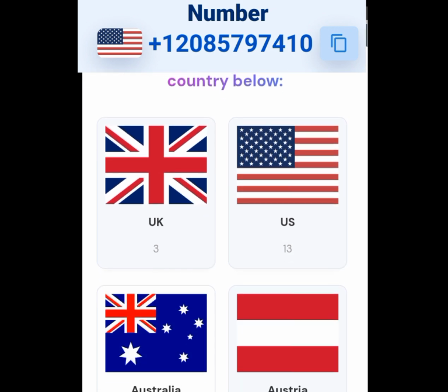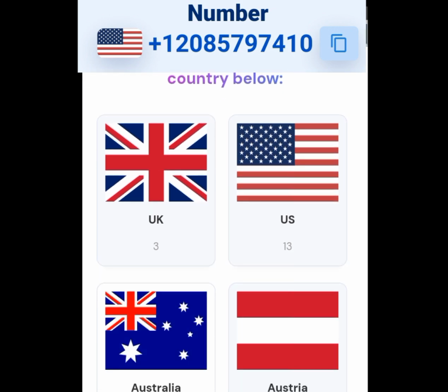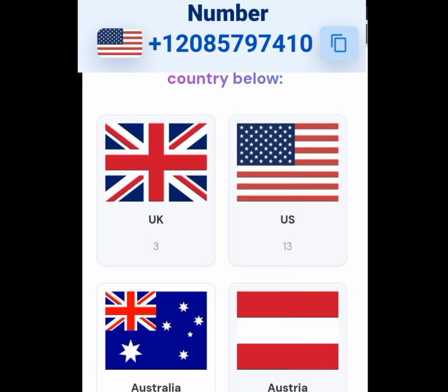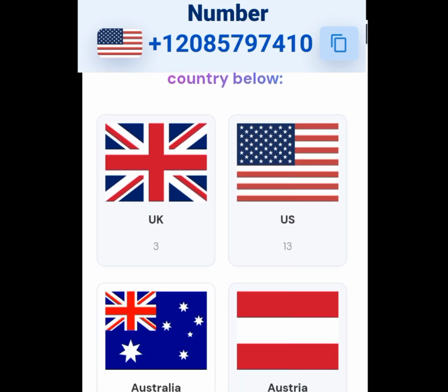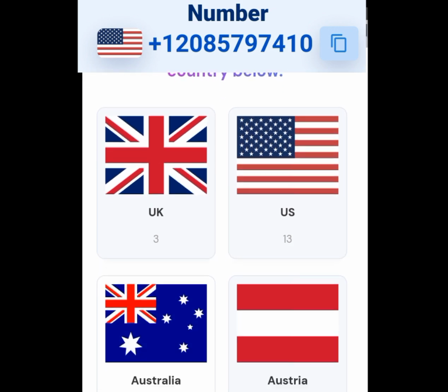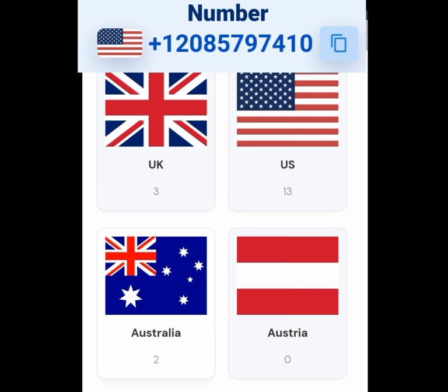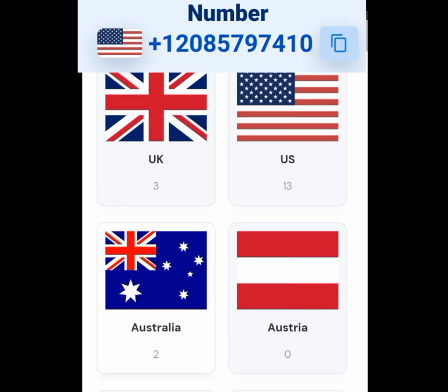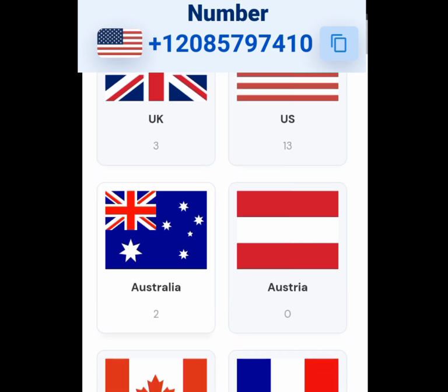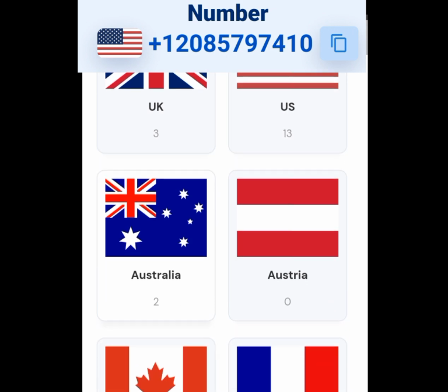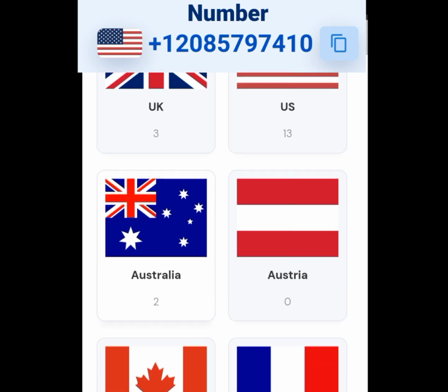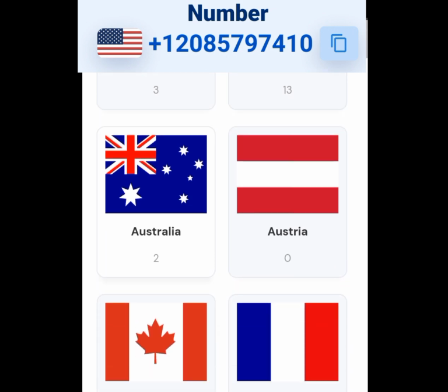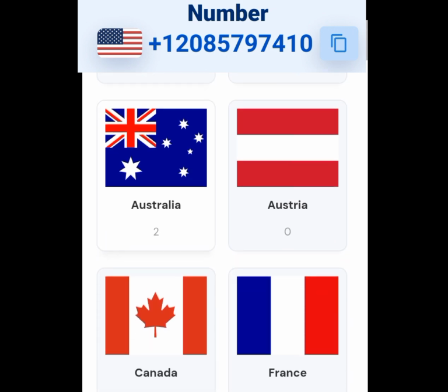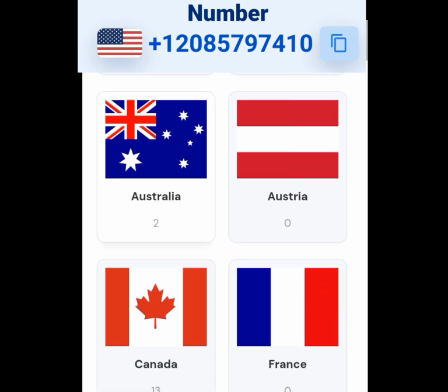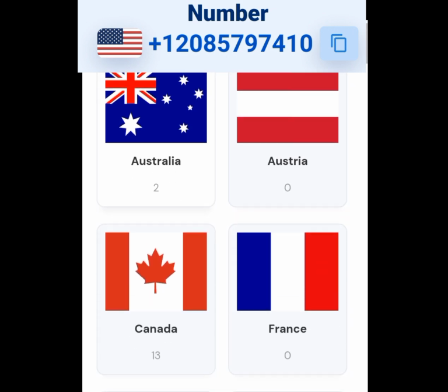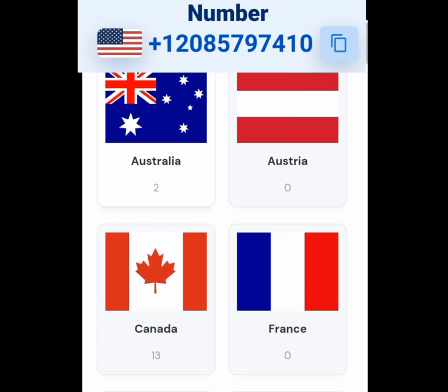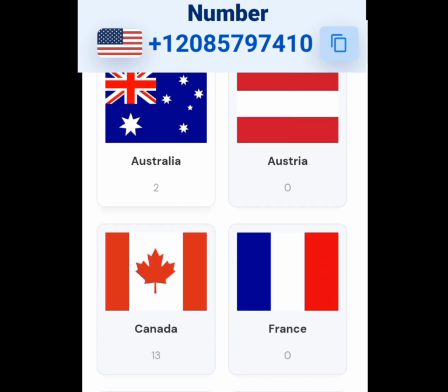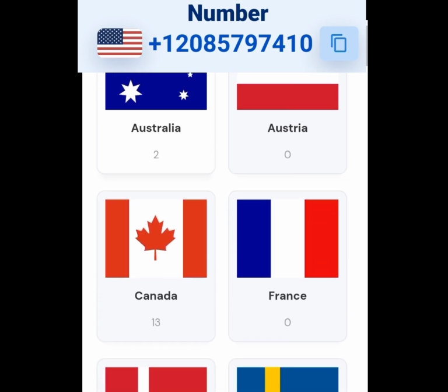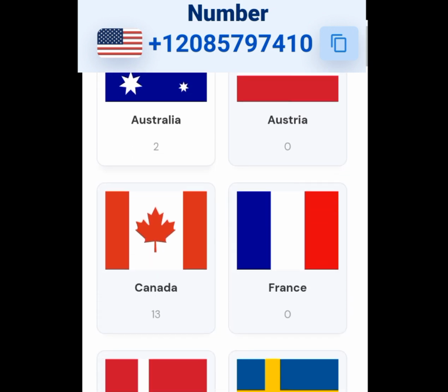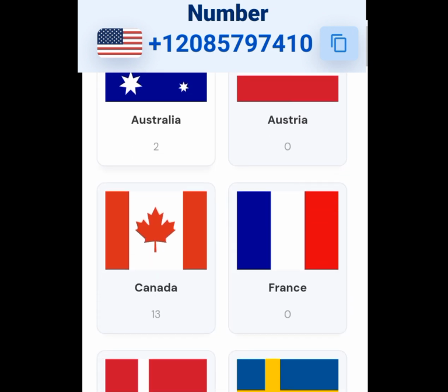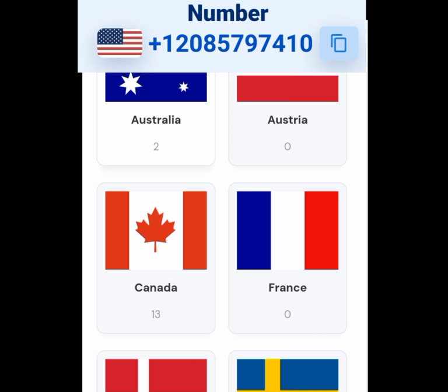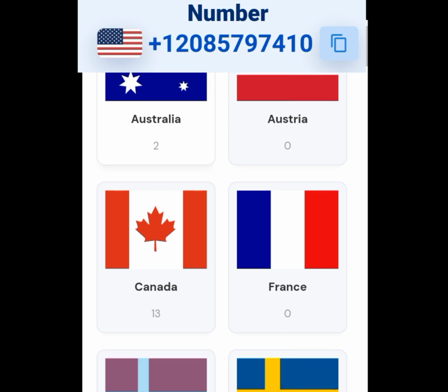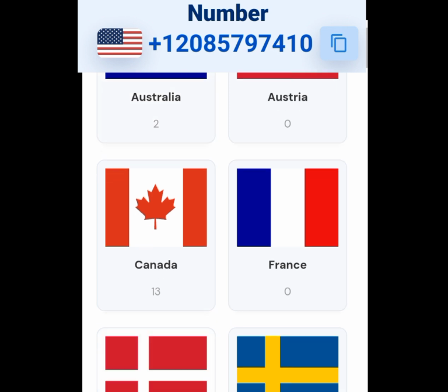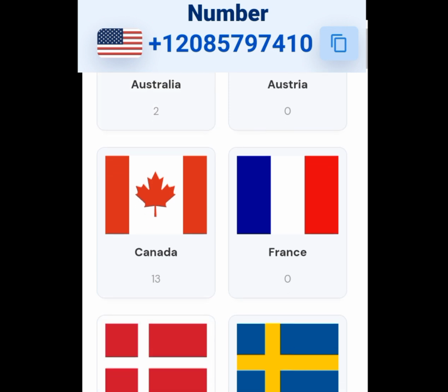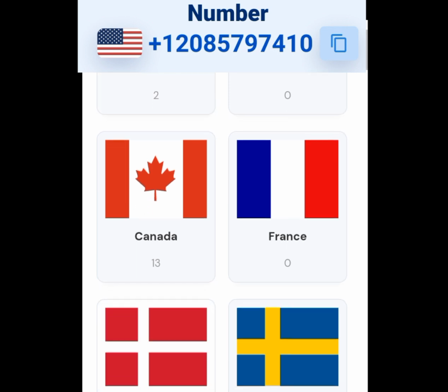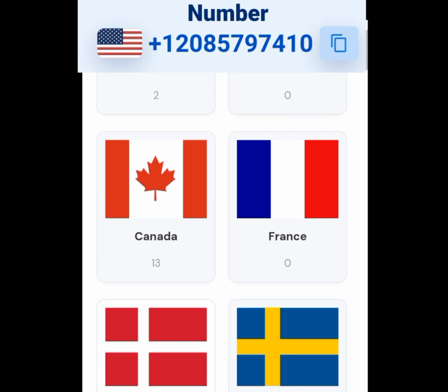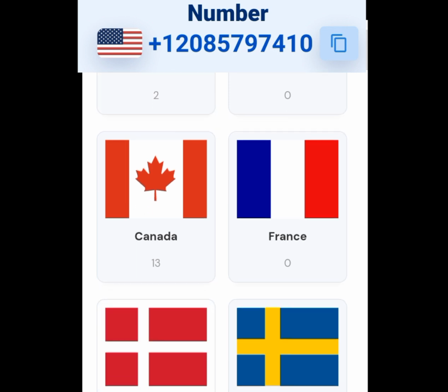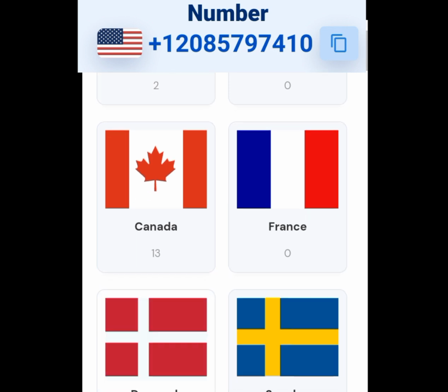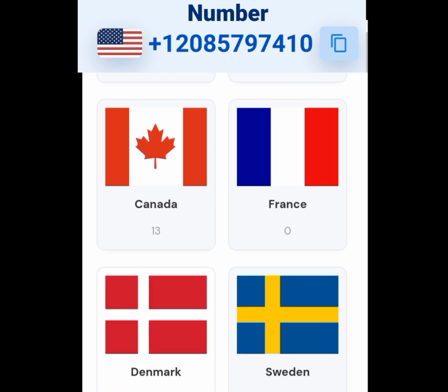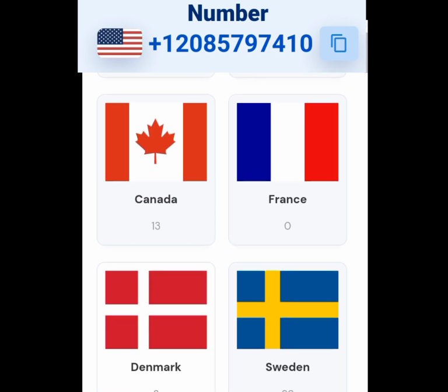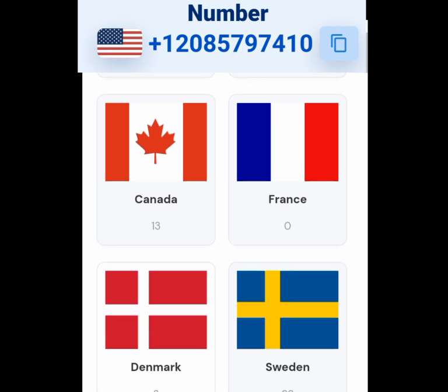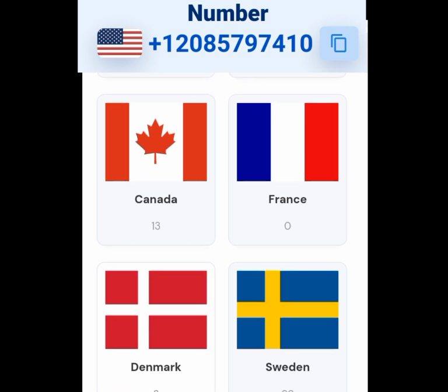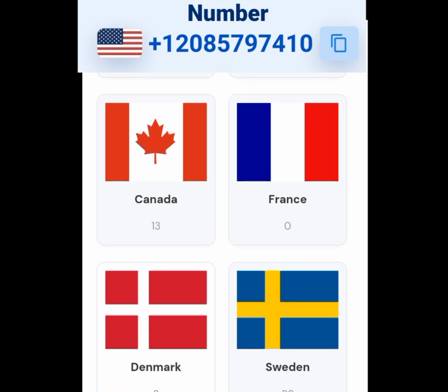Countries like UK, Australia, Austria, Canada, France, and the list goes on.